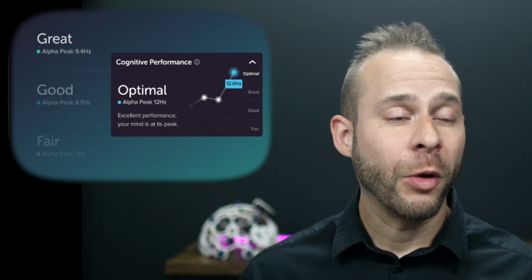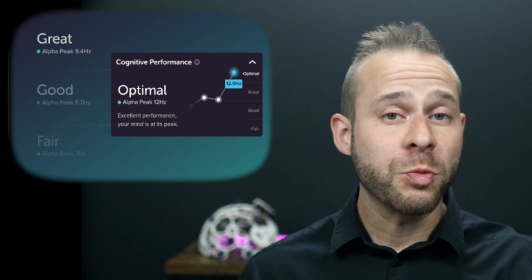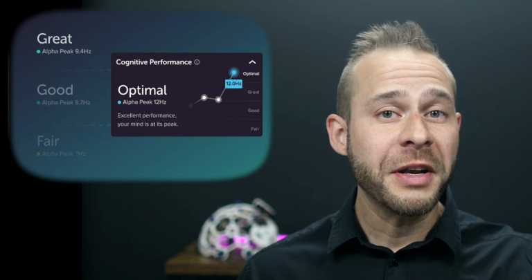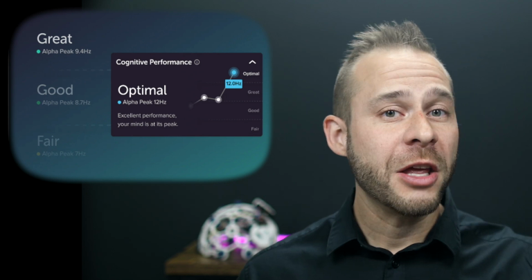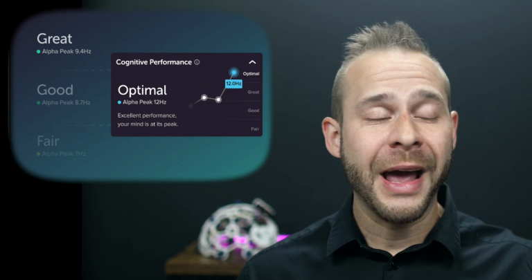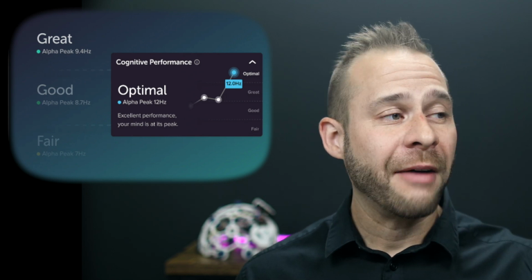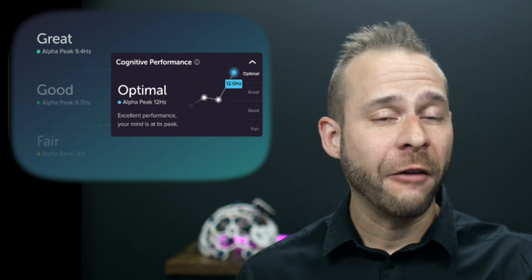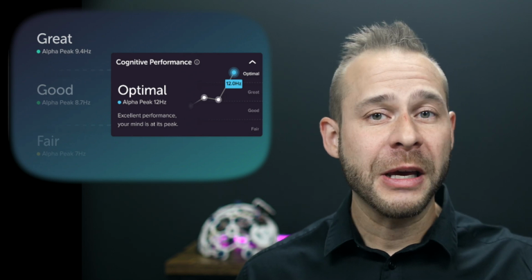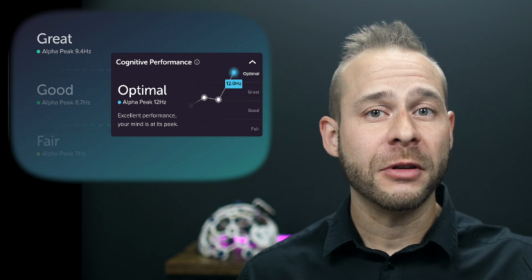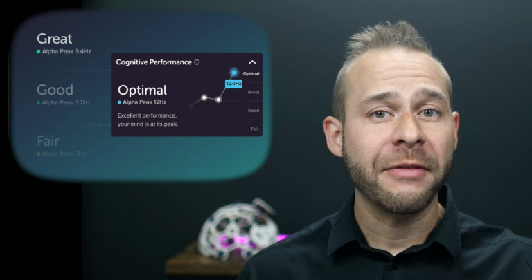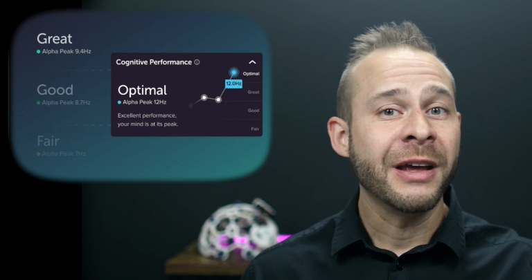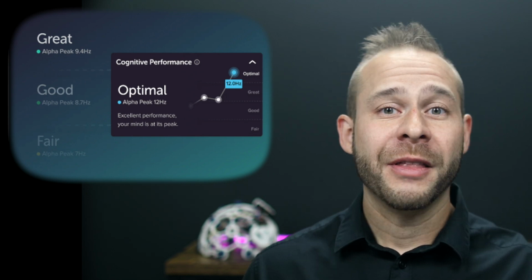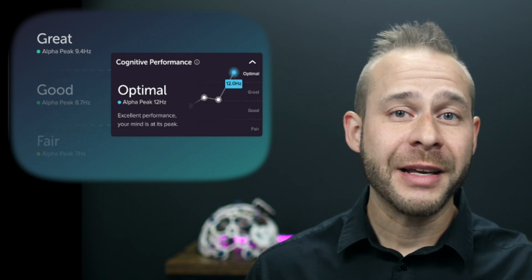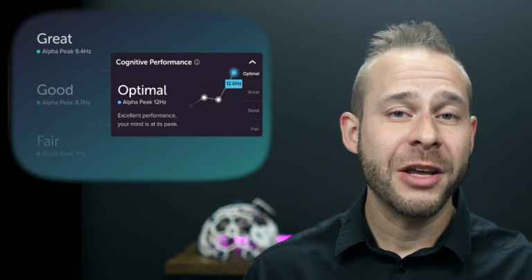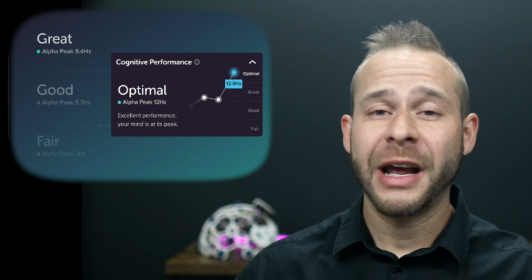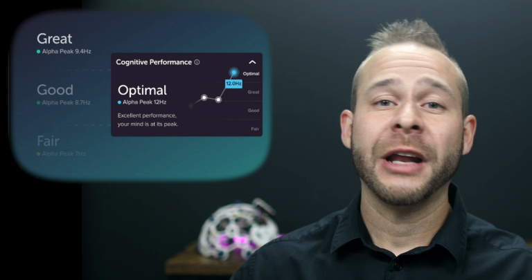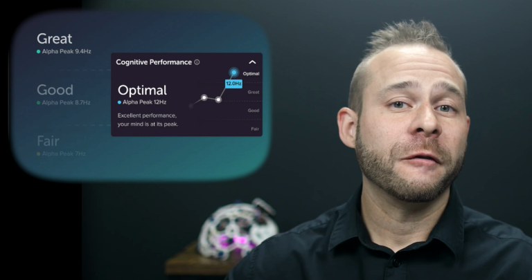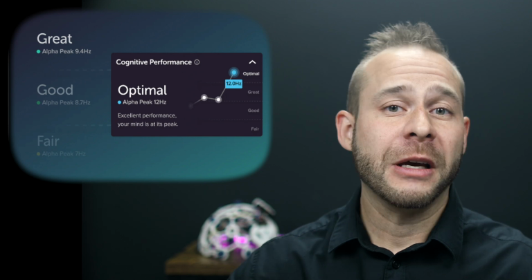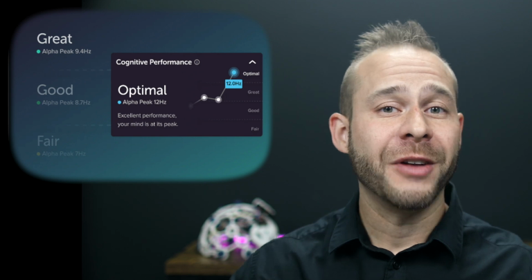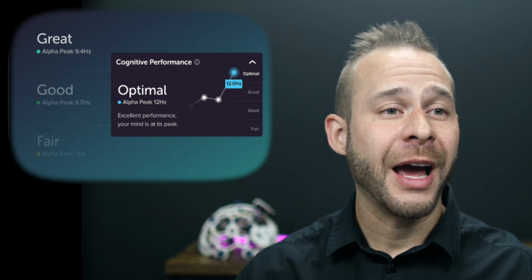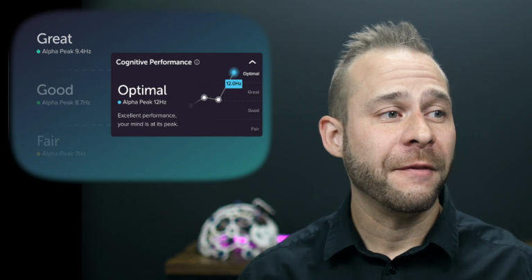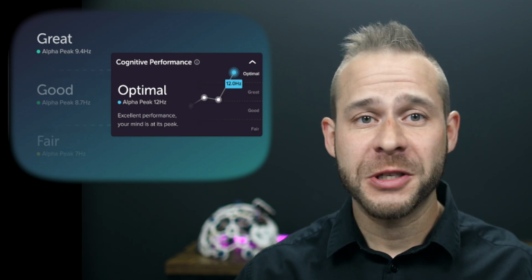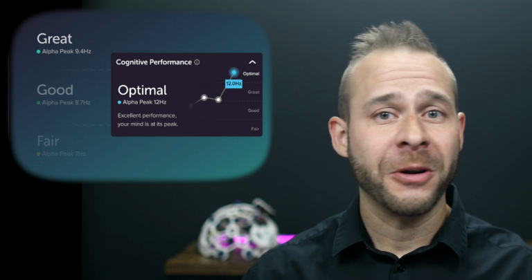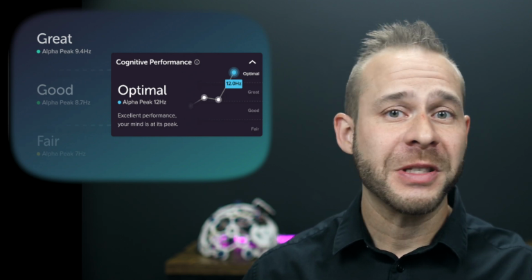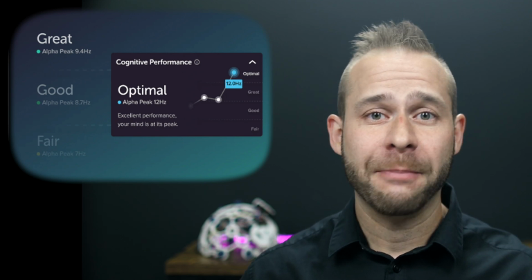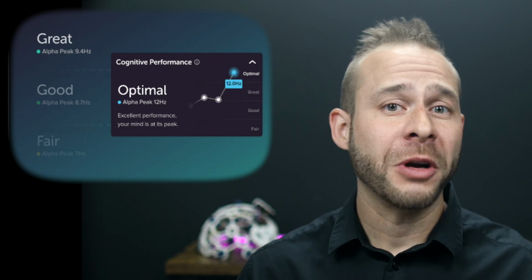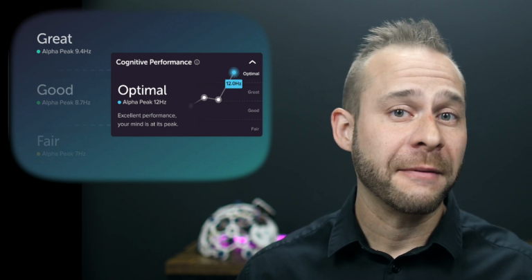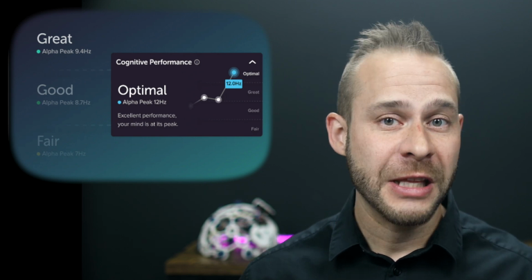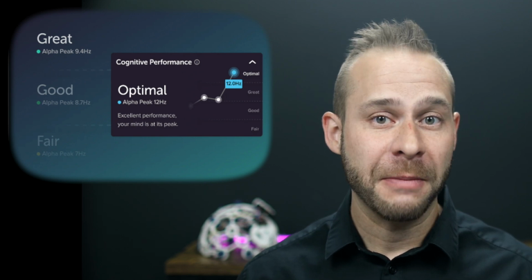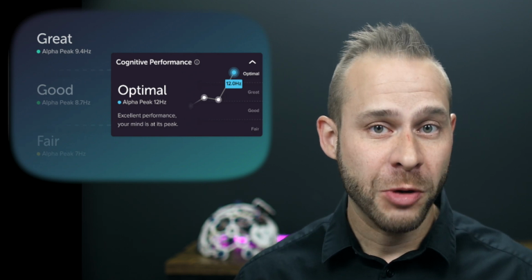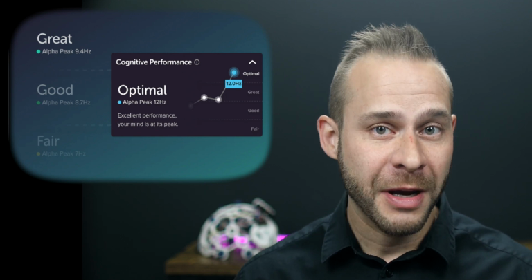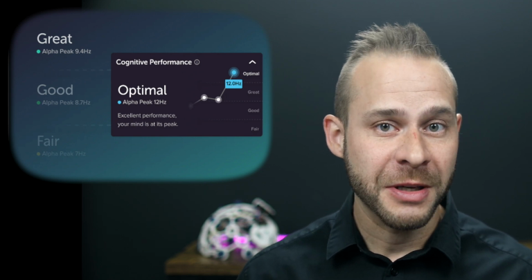Whereas one day you might have an alpha peak of 11, the next day you could have an alpha peak of 9 if you experienced a poor night of sleep in between measurements.